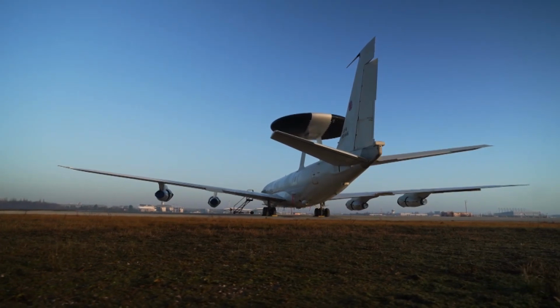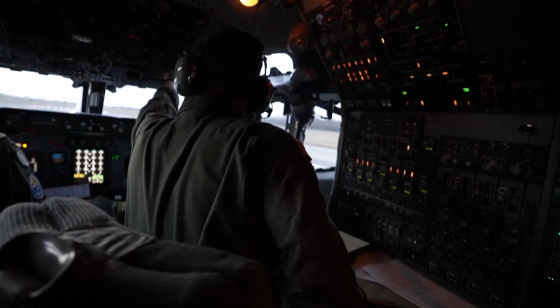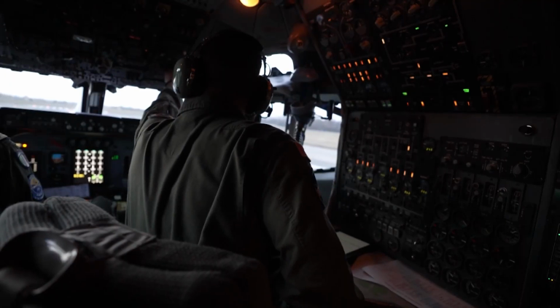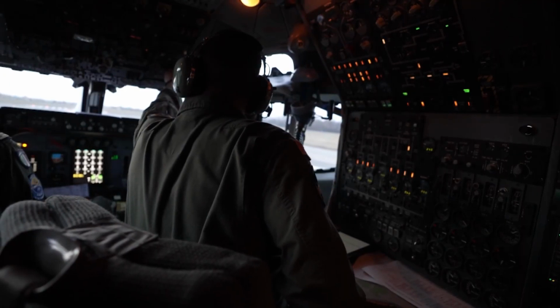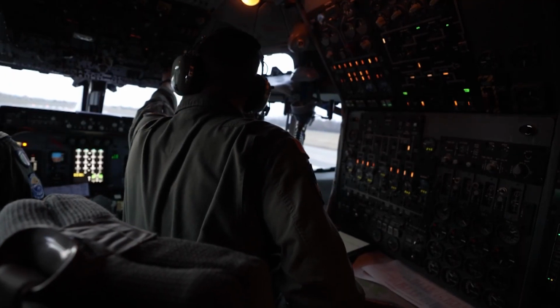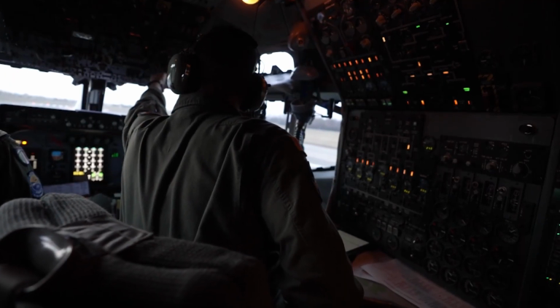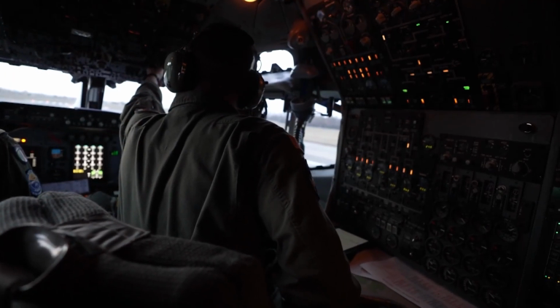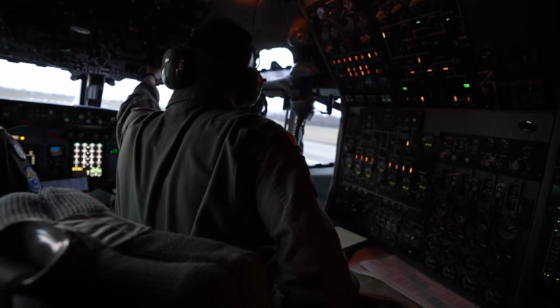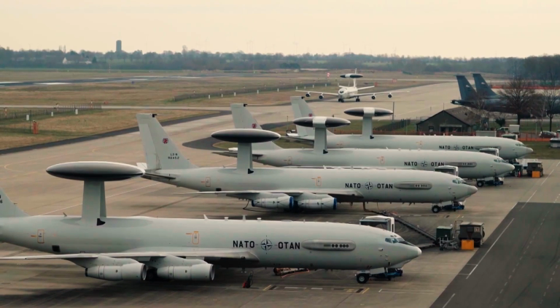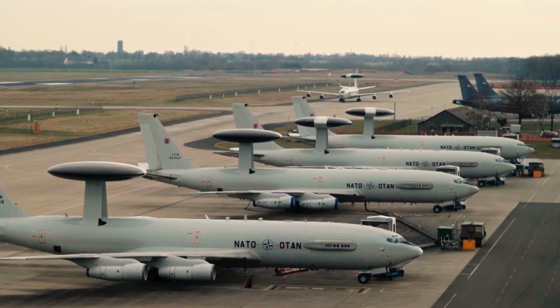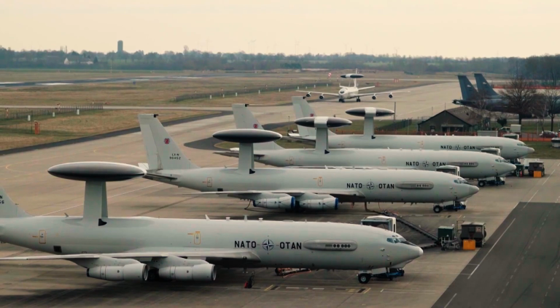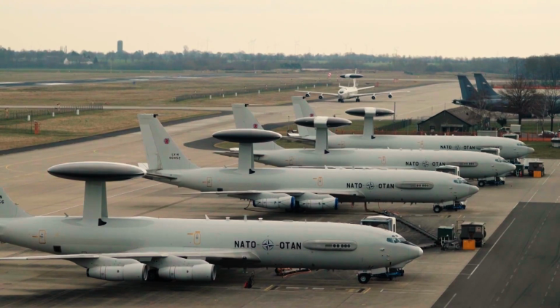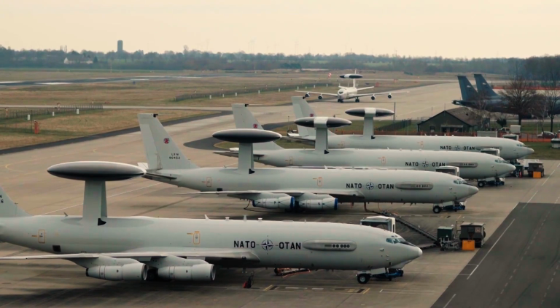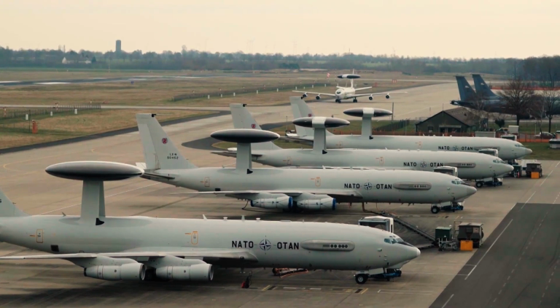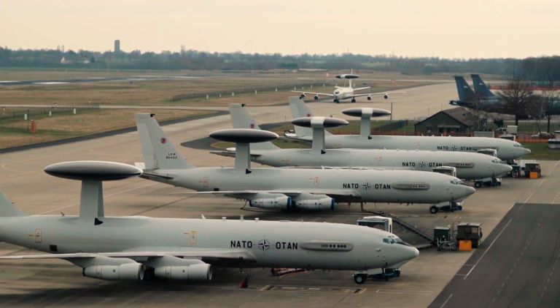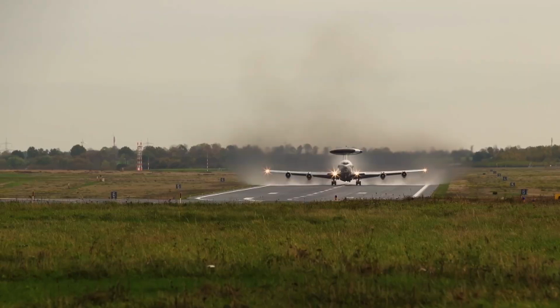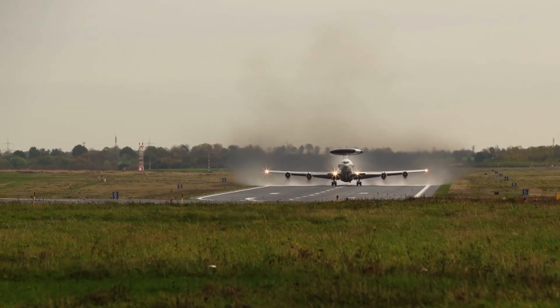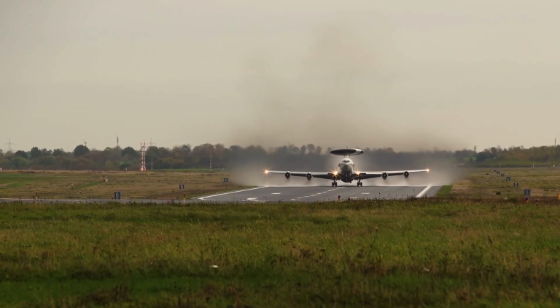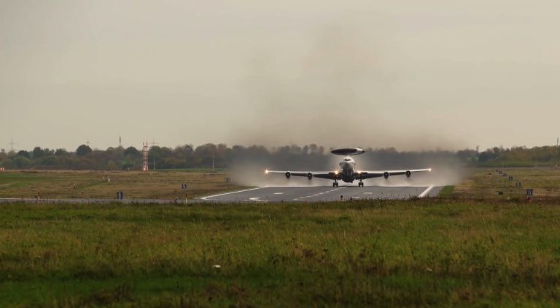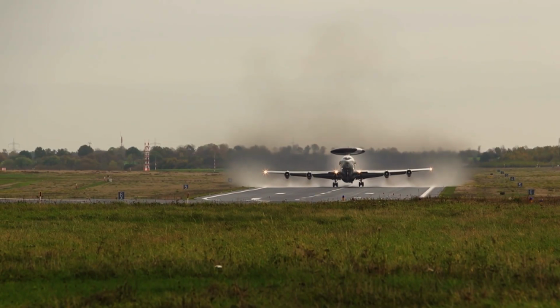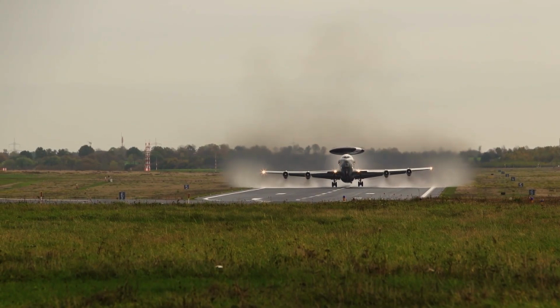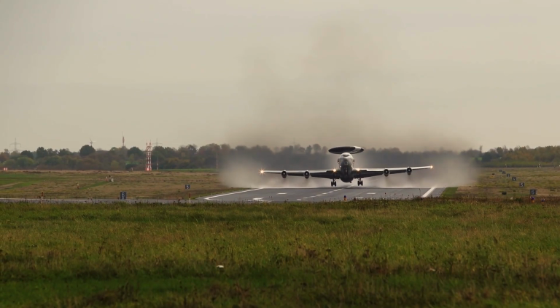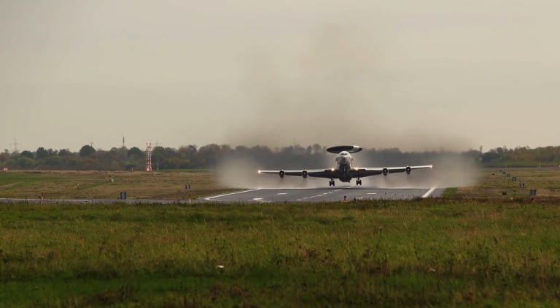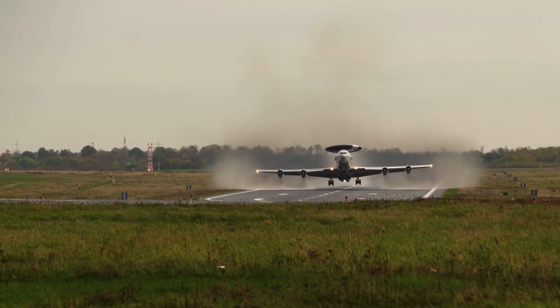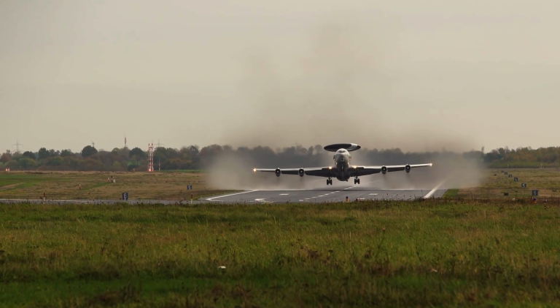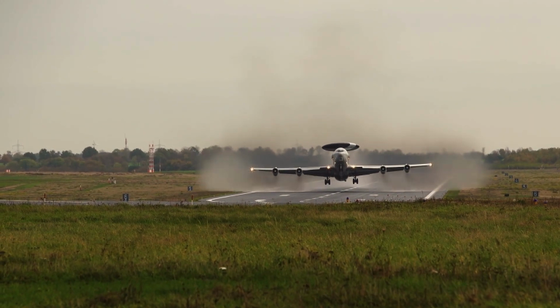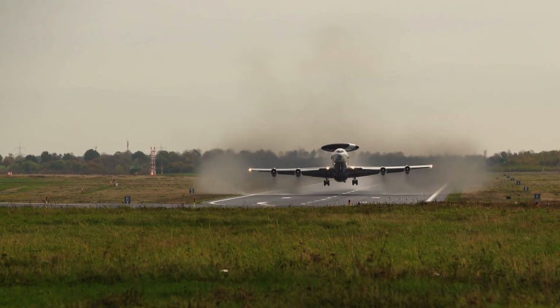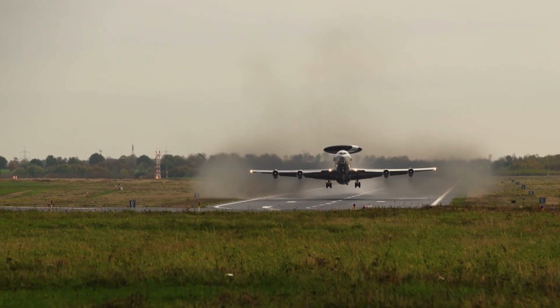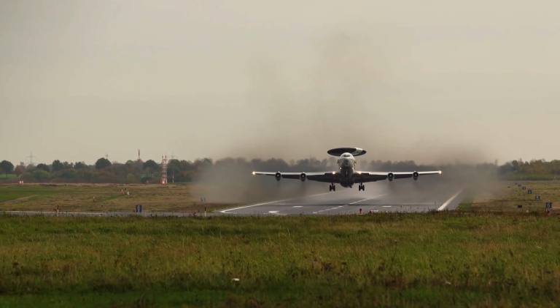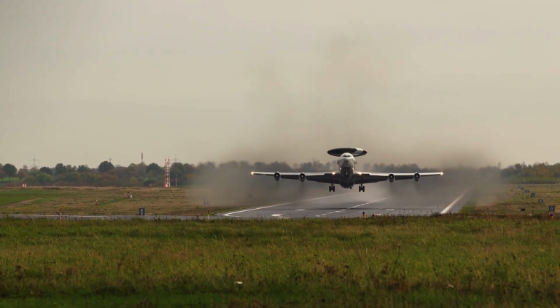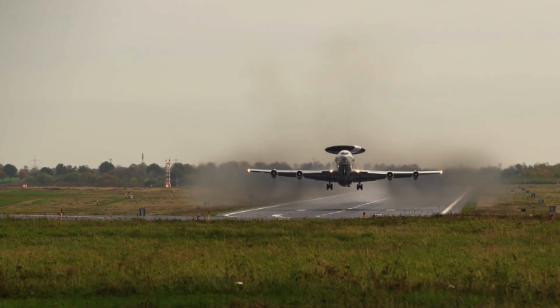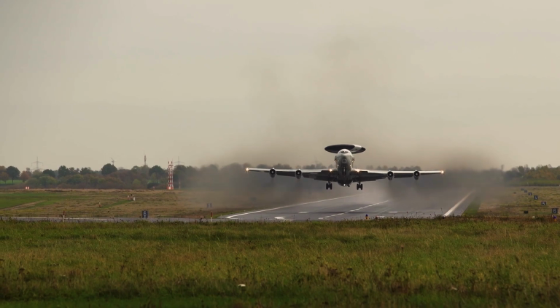The NATO Airborne Warning and Control System, or AWACS, is an aircraft equipped with radar and sensors to monitor NATO airspace.